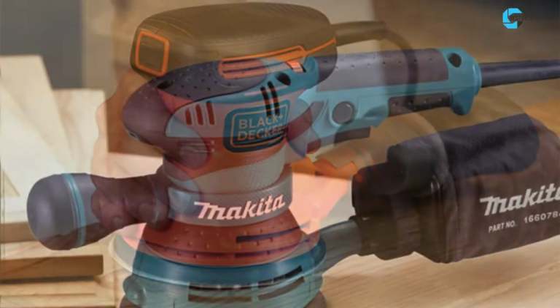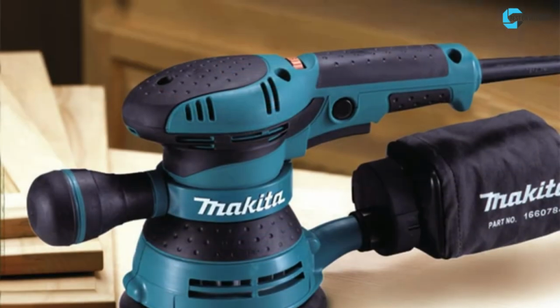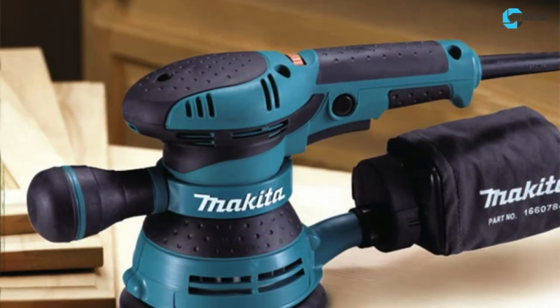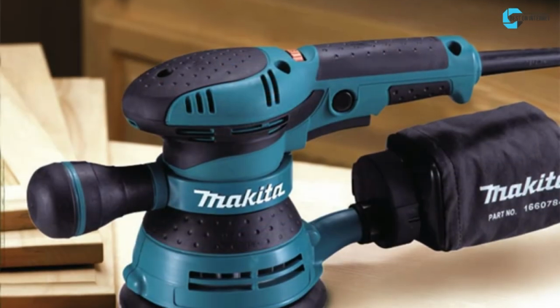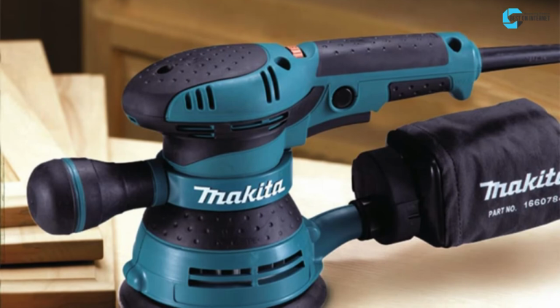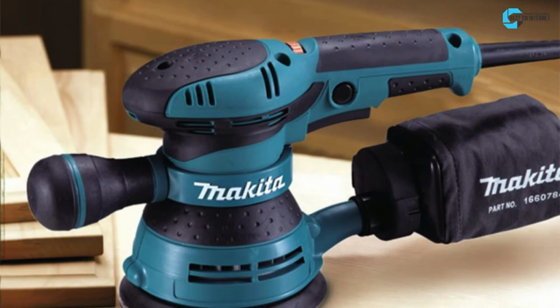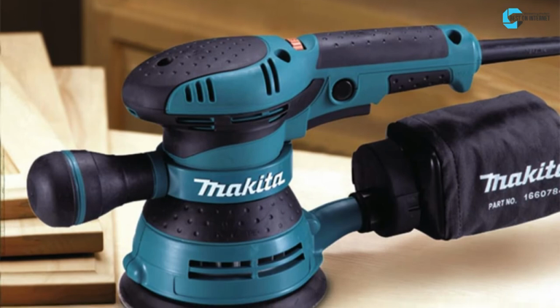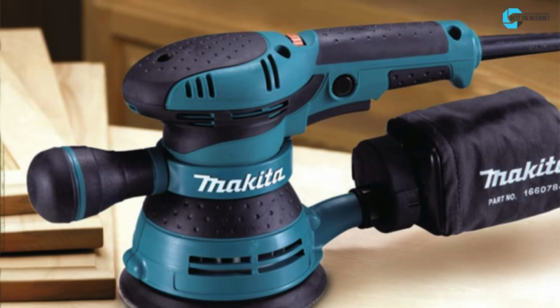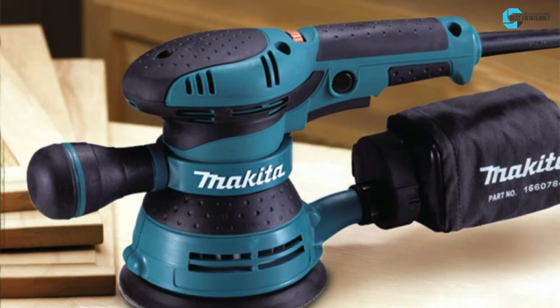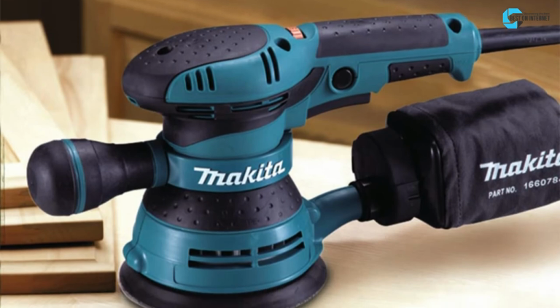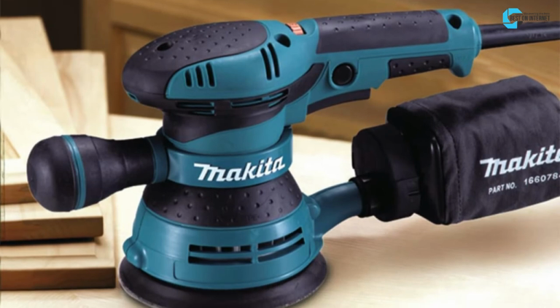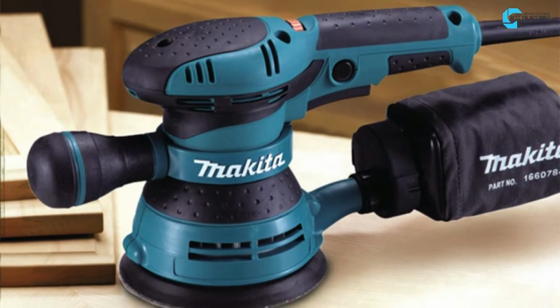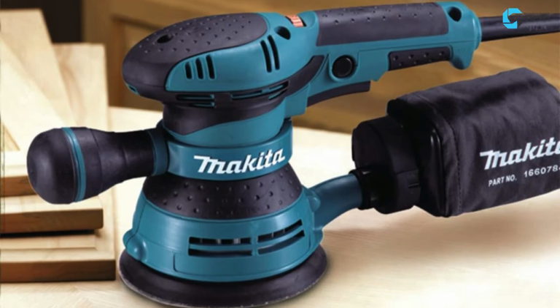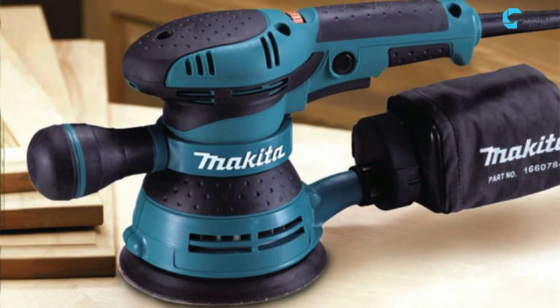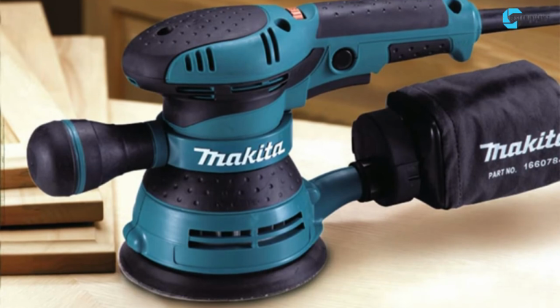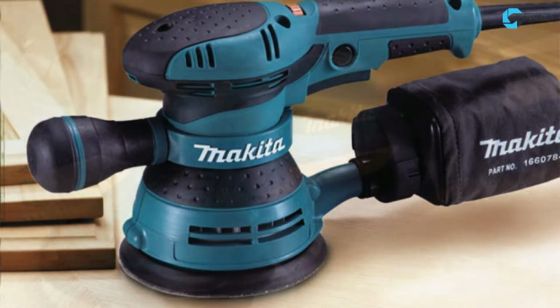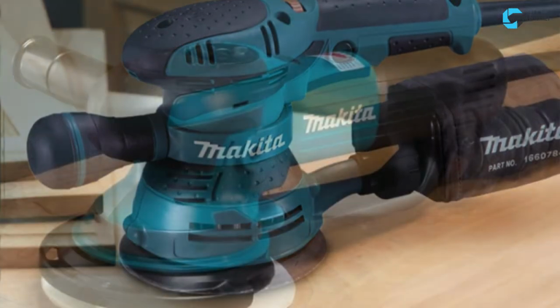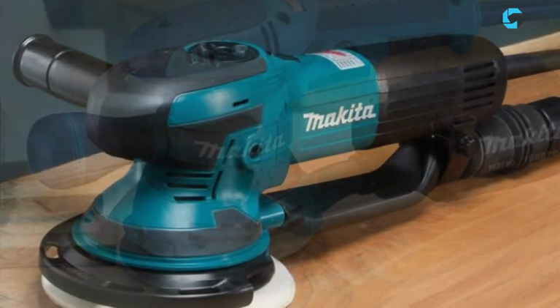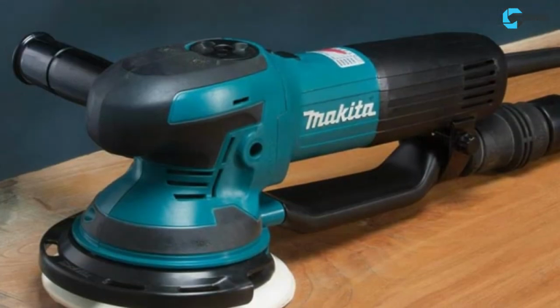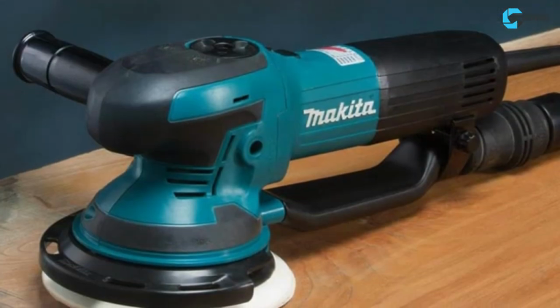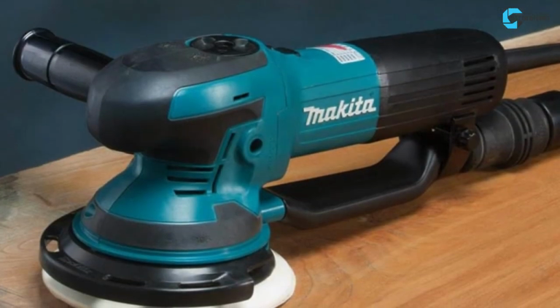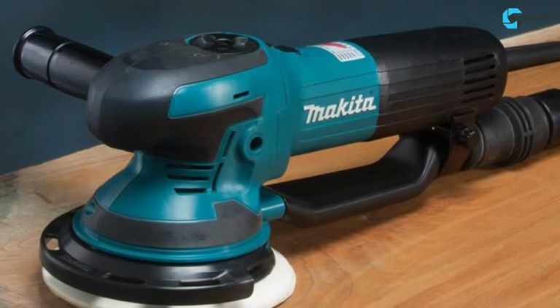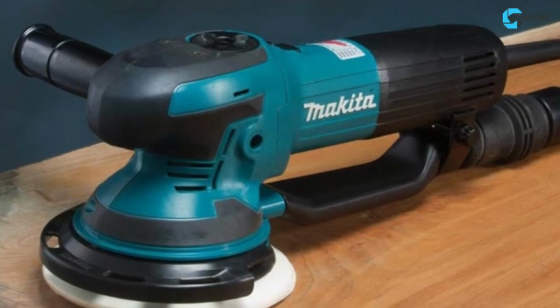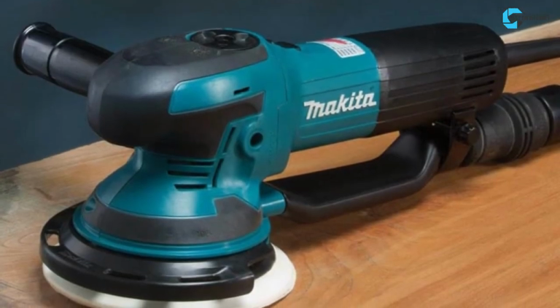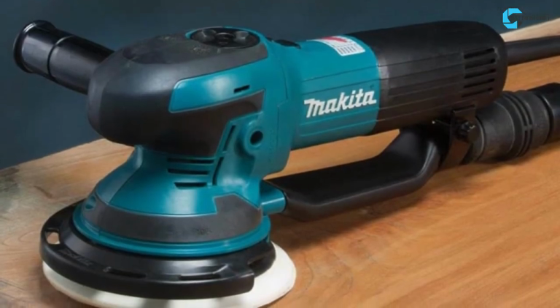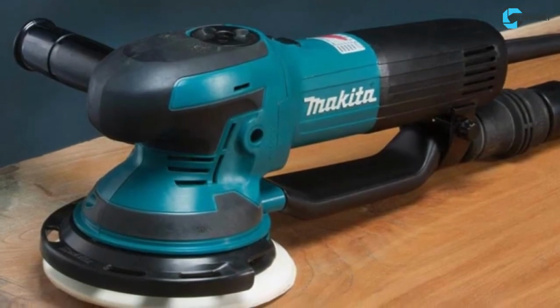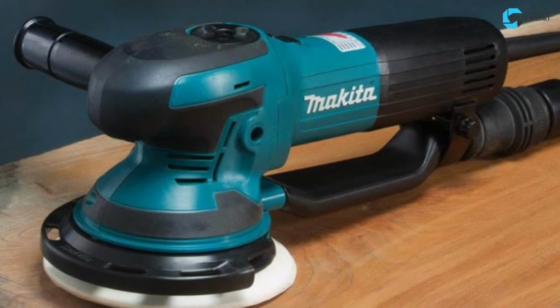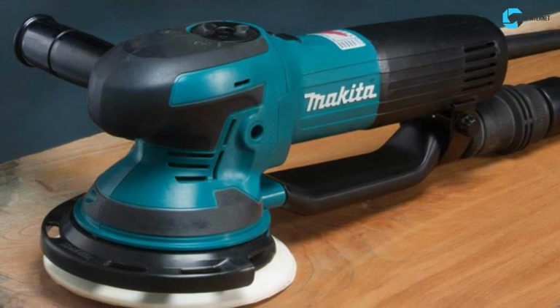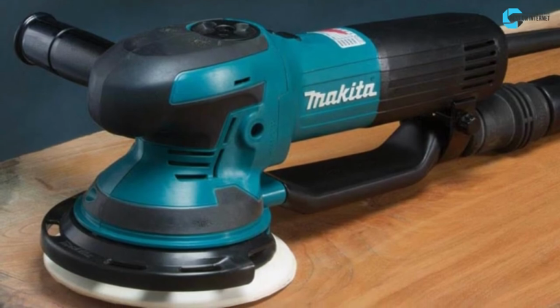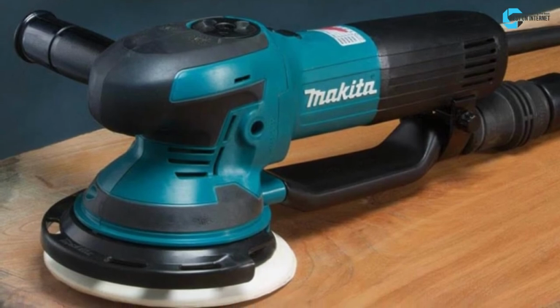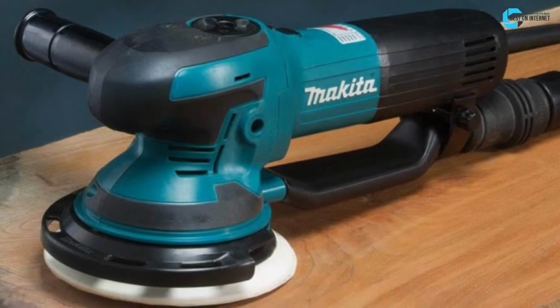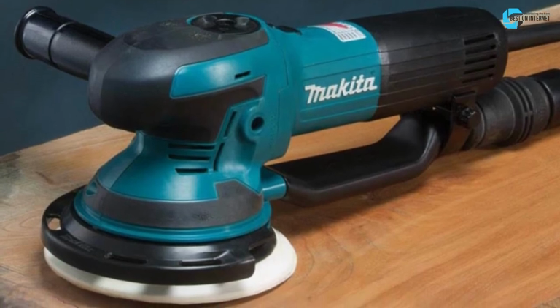My choice is the Makita Orbit Sander. It is a high-powered machine for surface finishing with a mounting that connects it to a large dust-carrying bag.